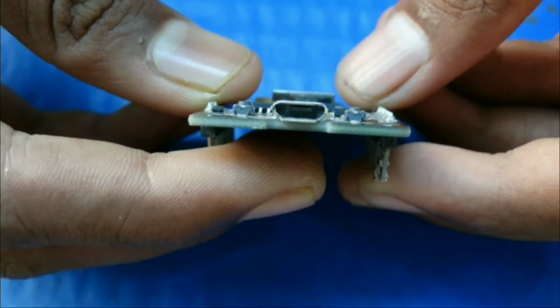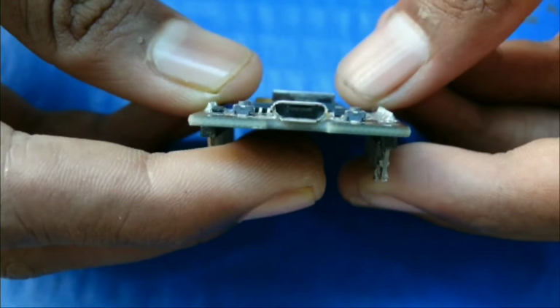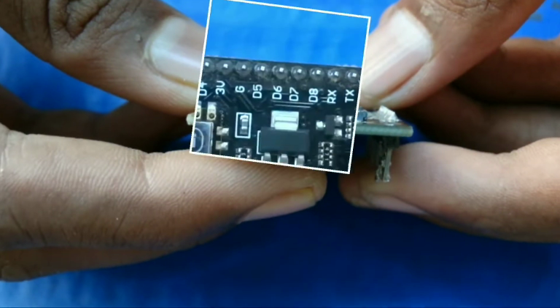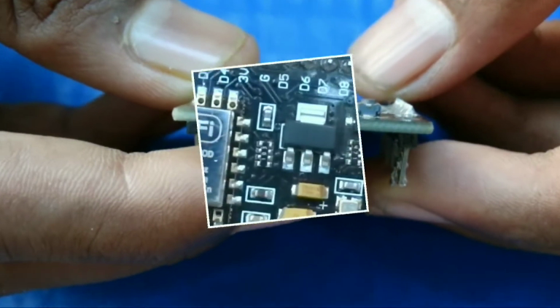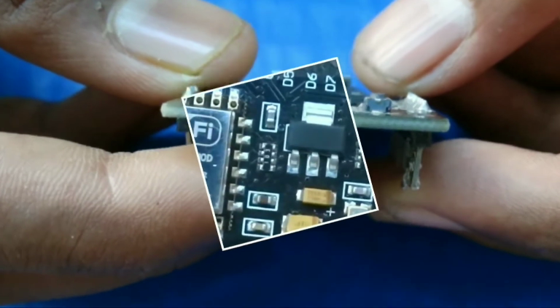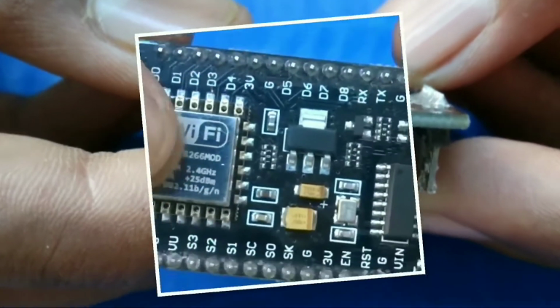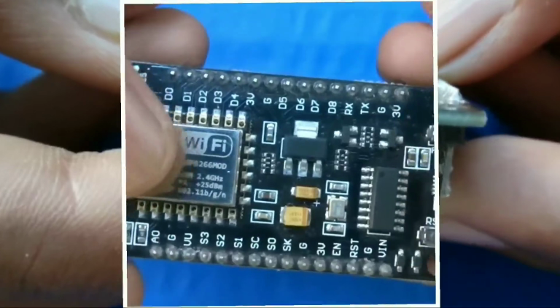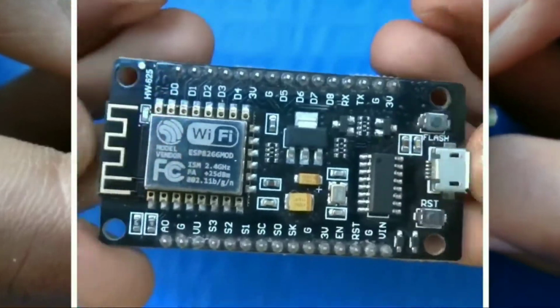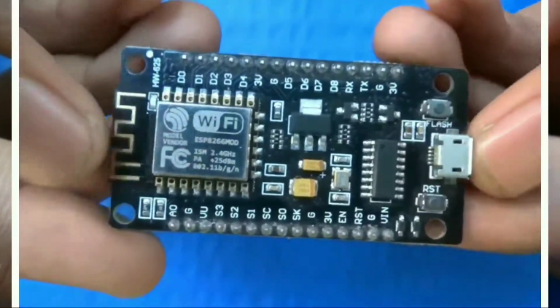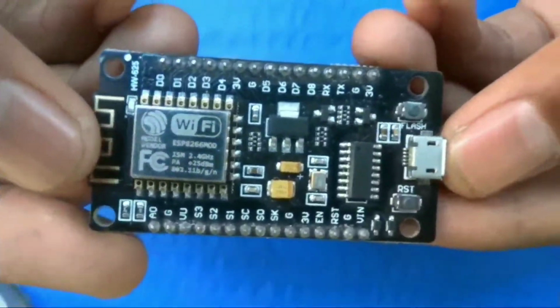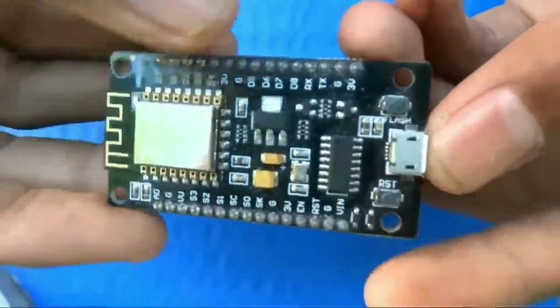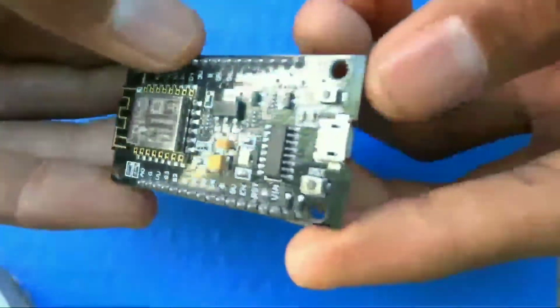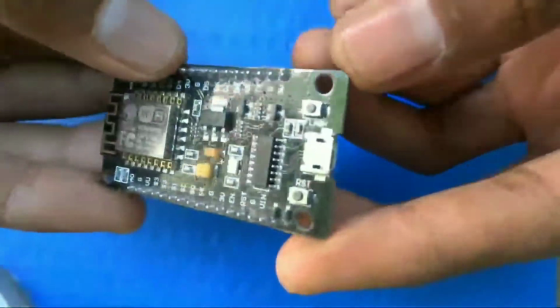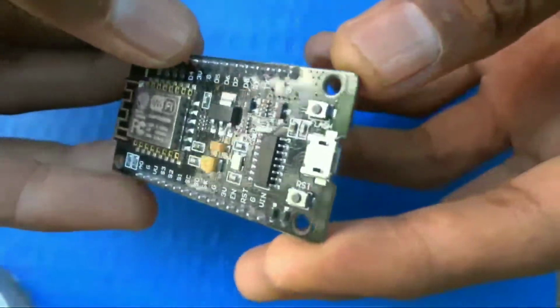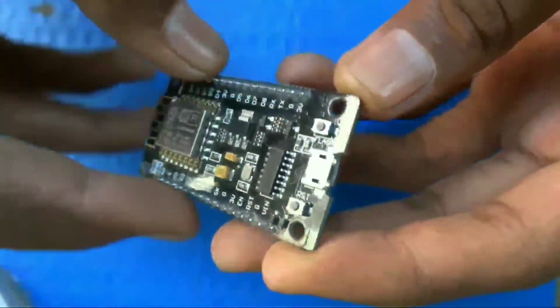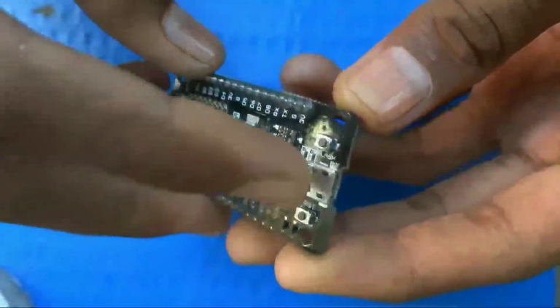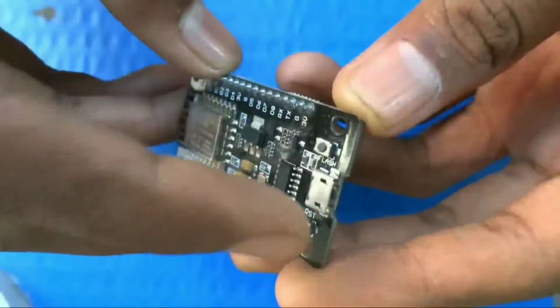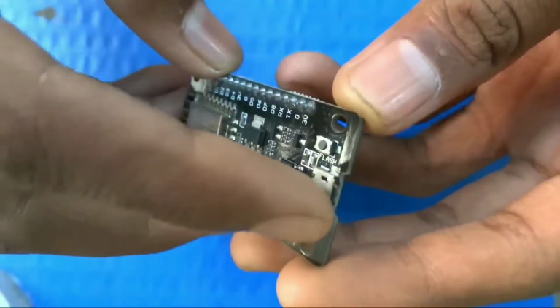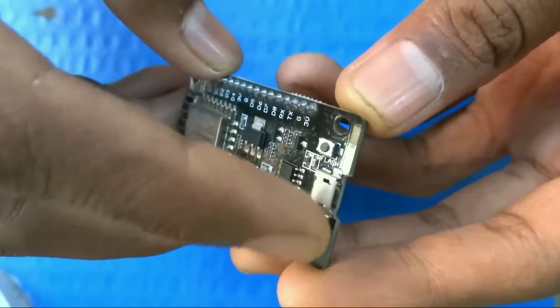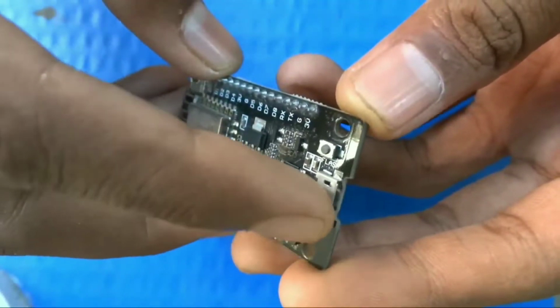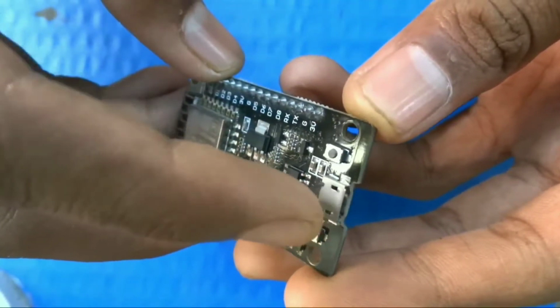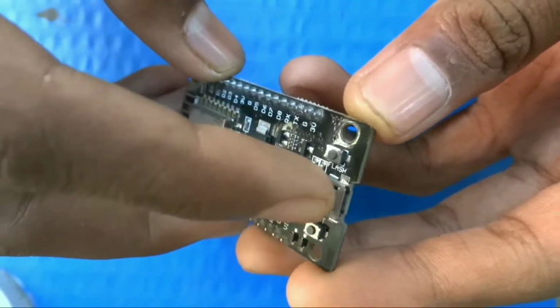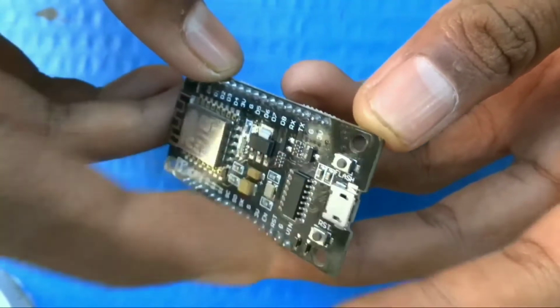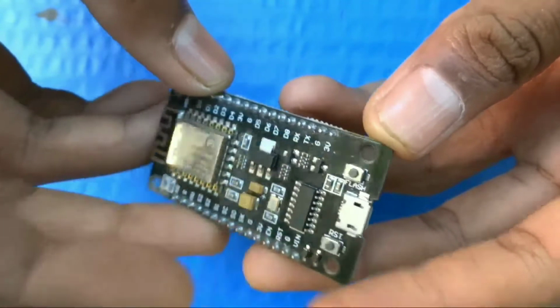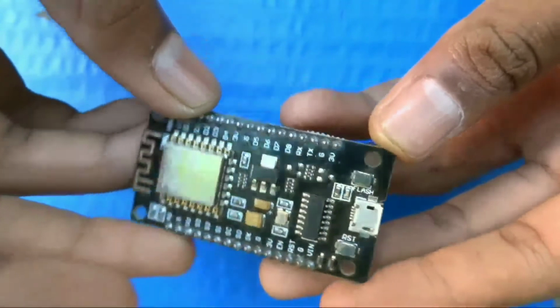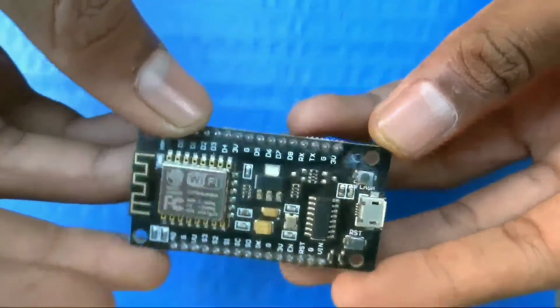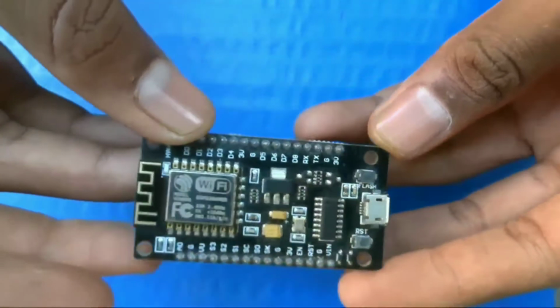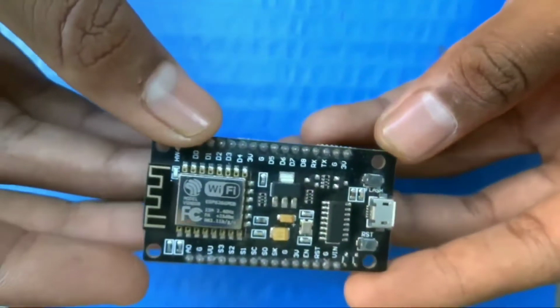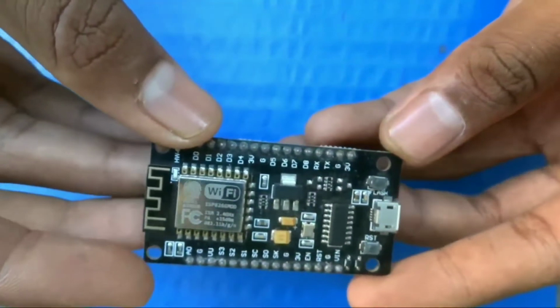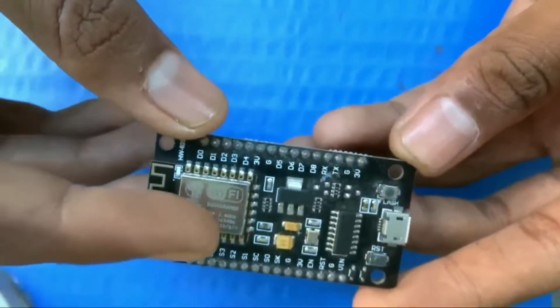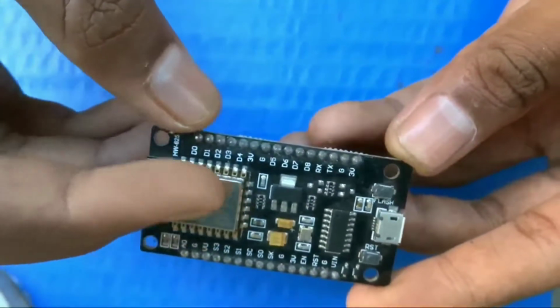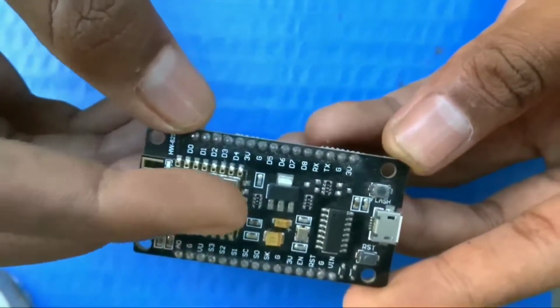In this video, we are going to make a Wi-Fi jammer. To make it, we are going to use the ESP8266 module.